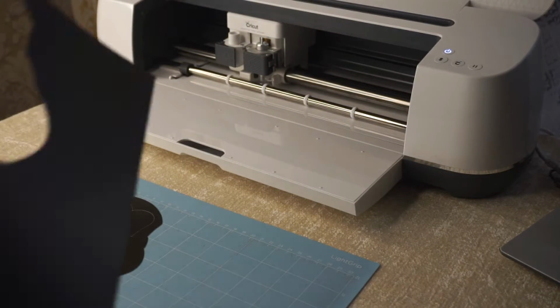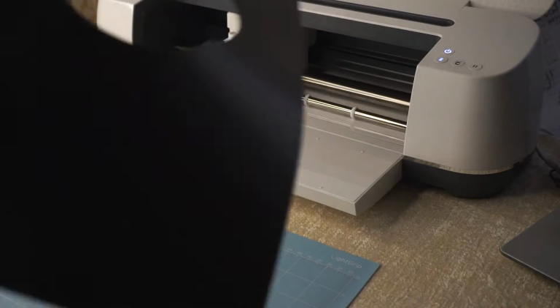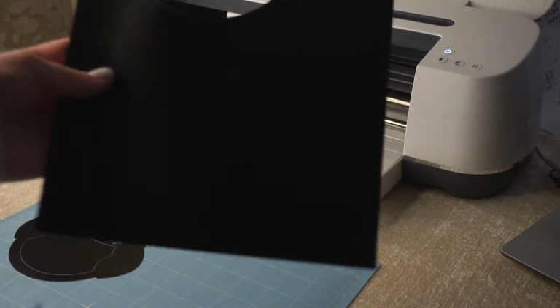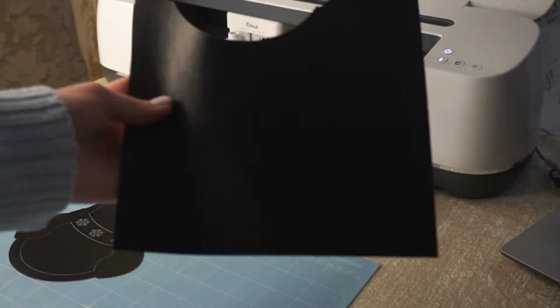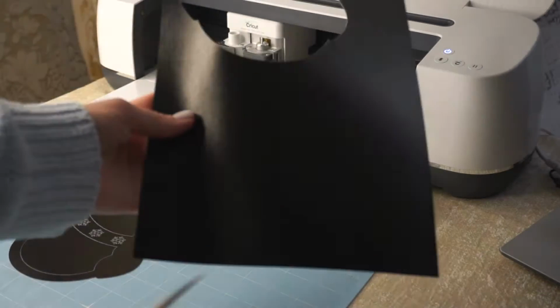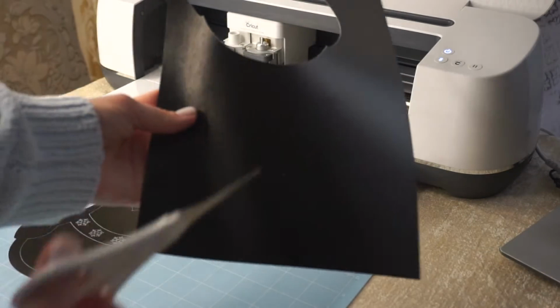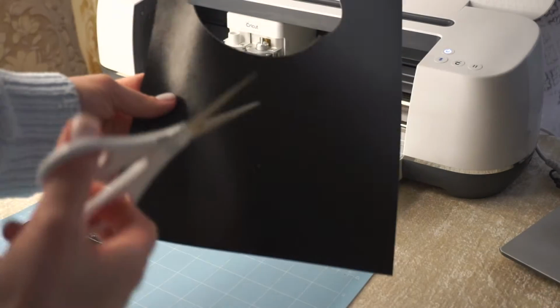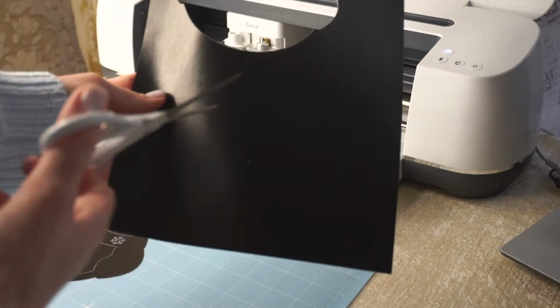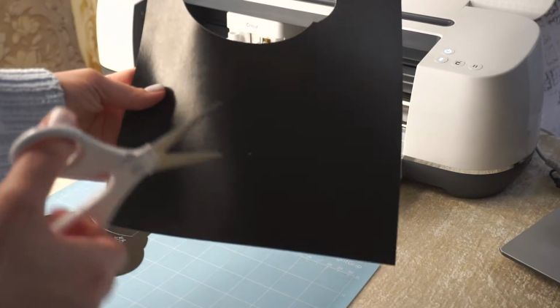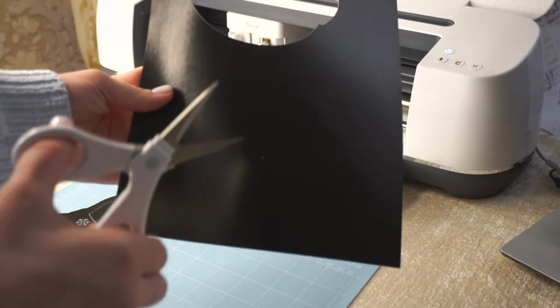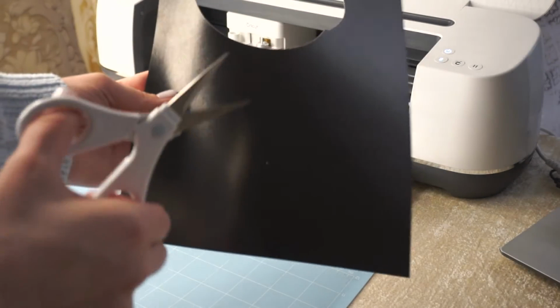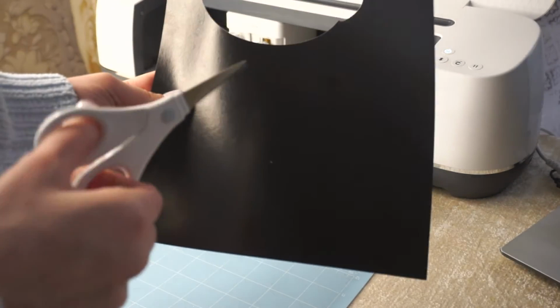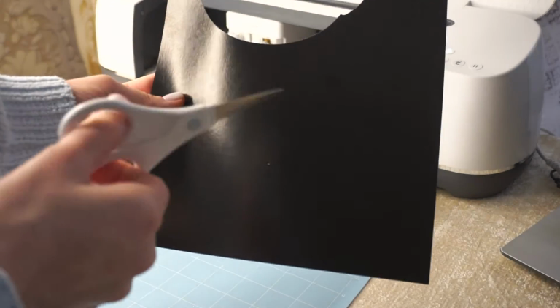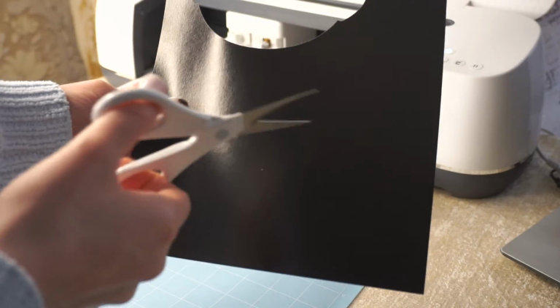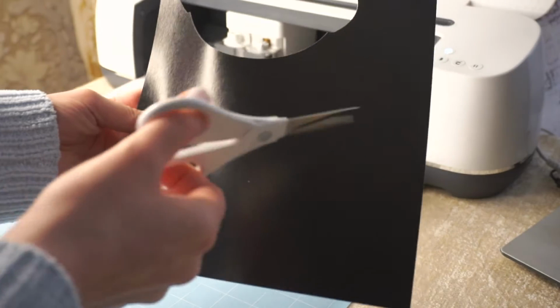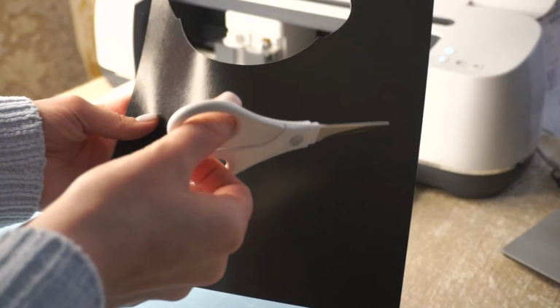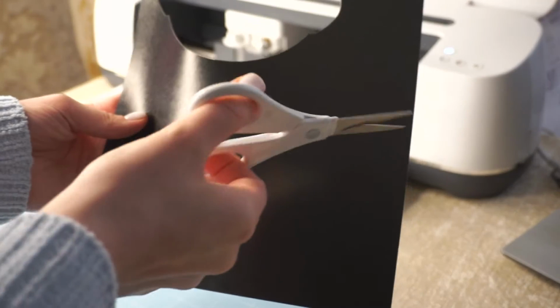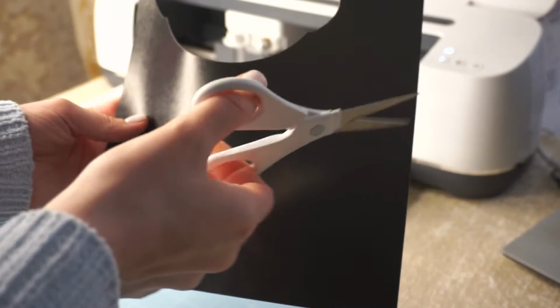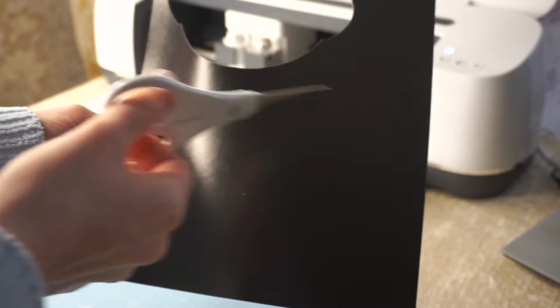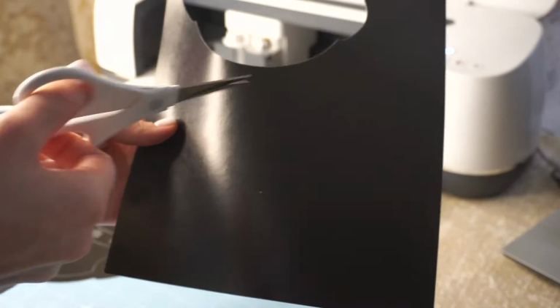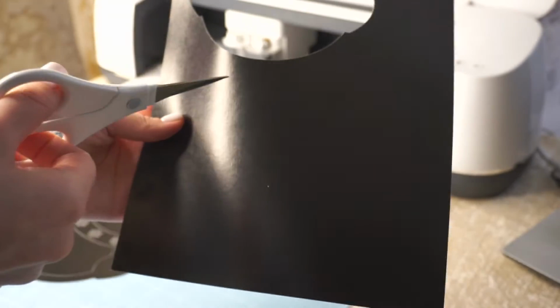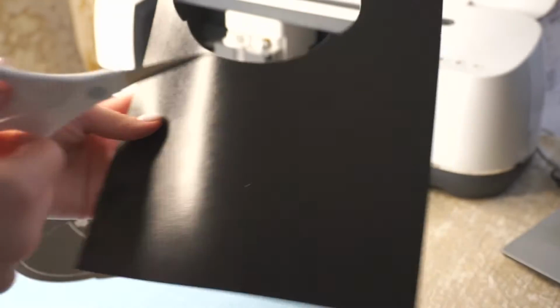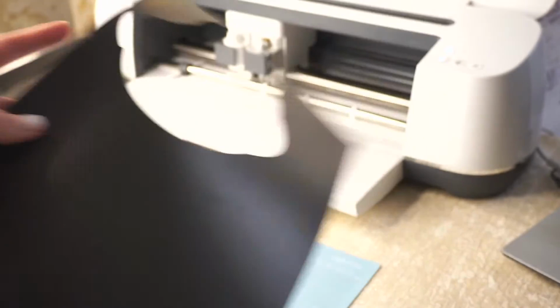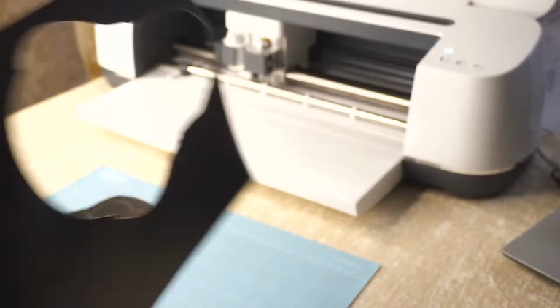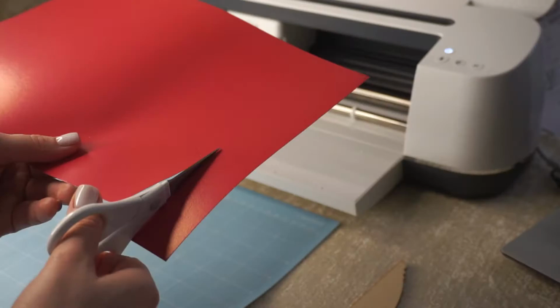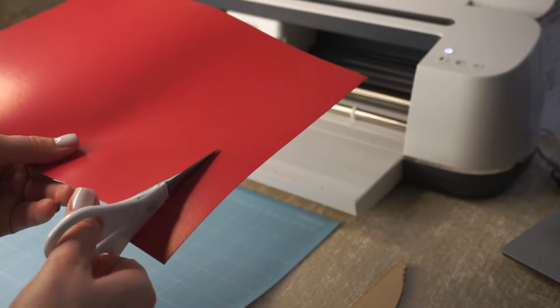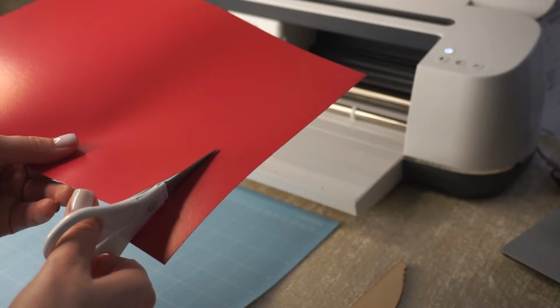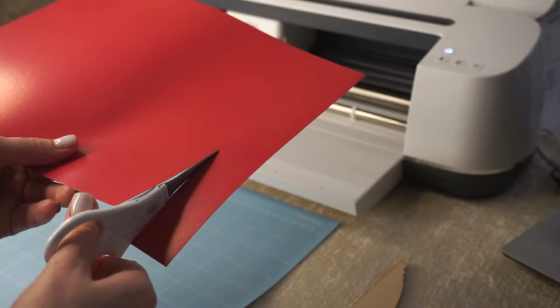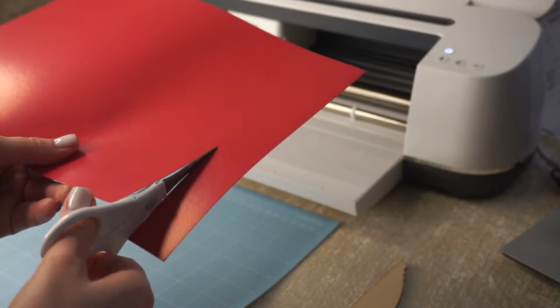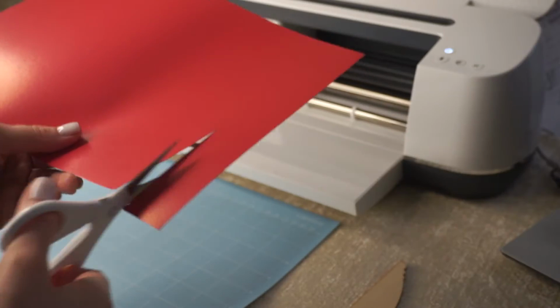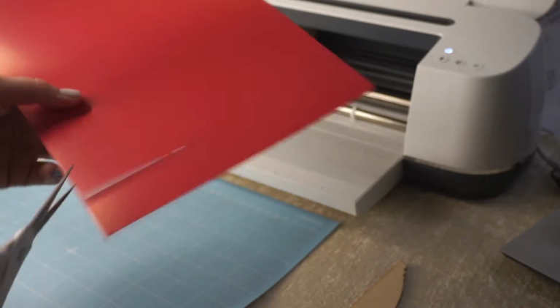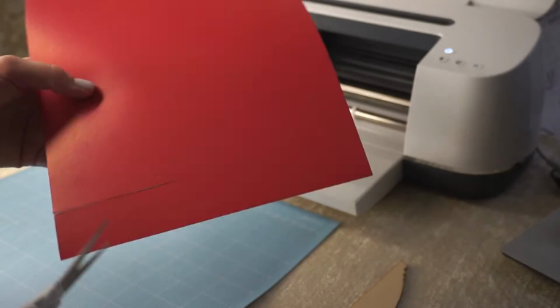Do not throw away the small parts that remain. You can always reuse them for your other projects.